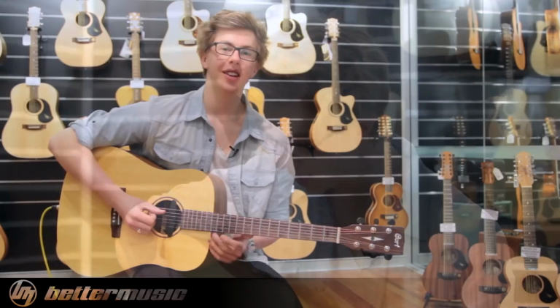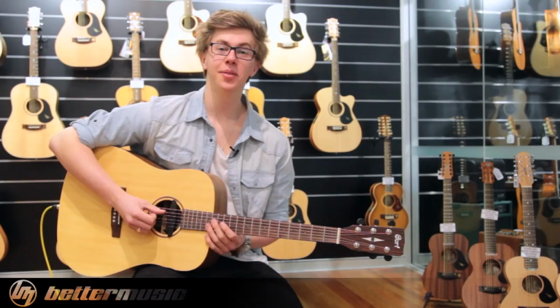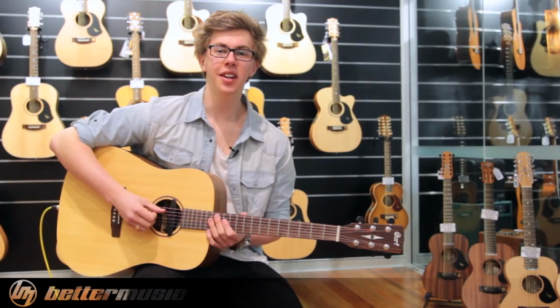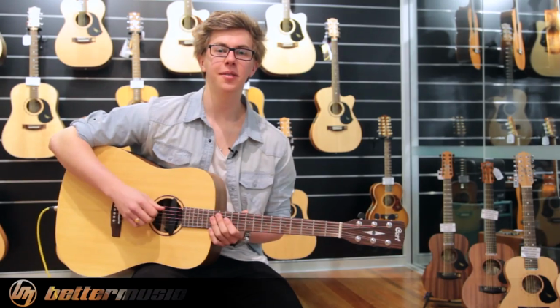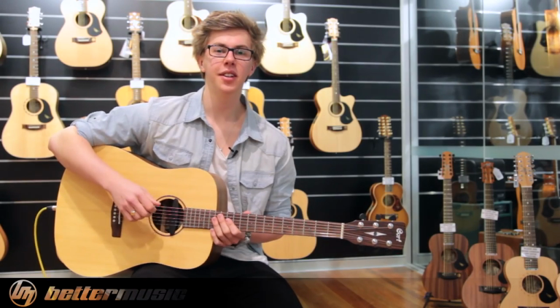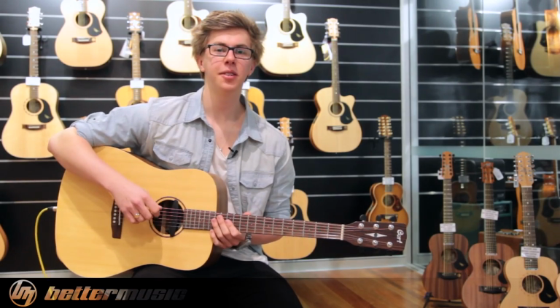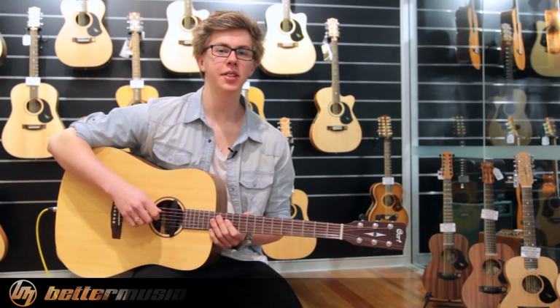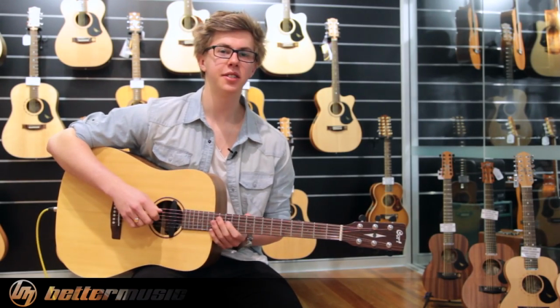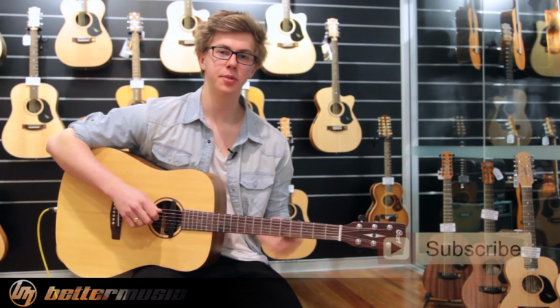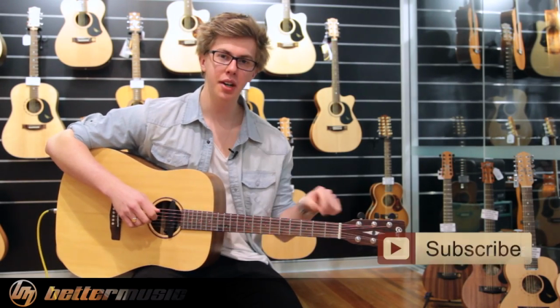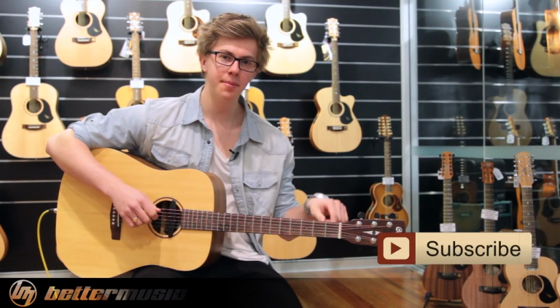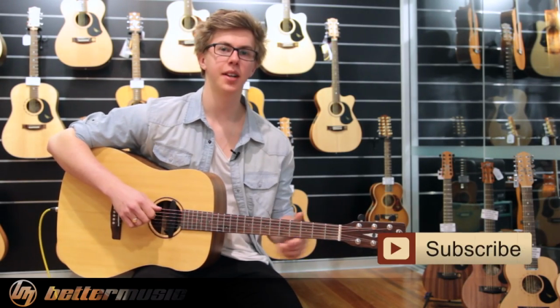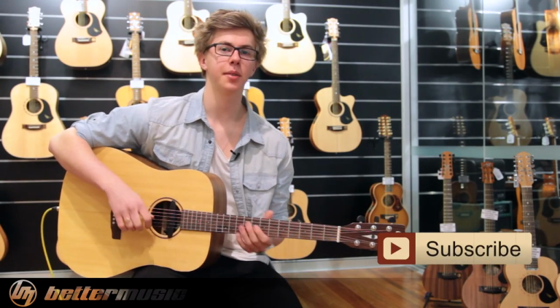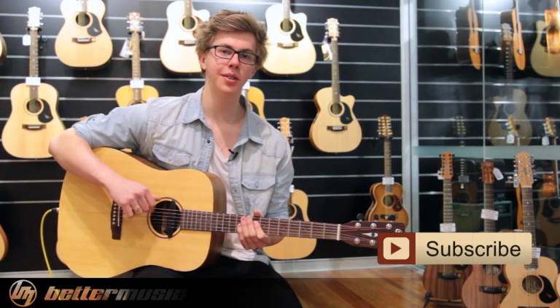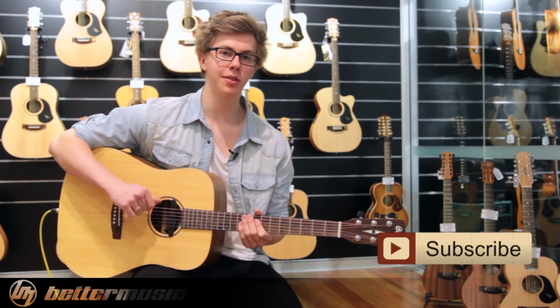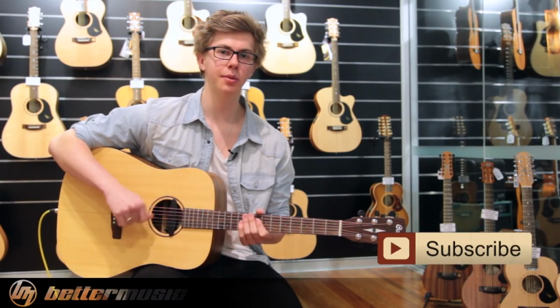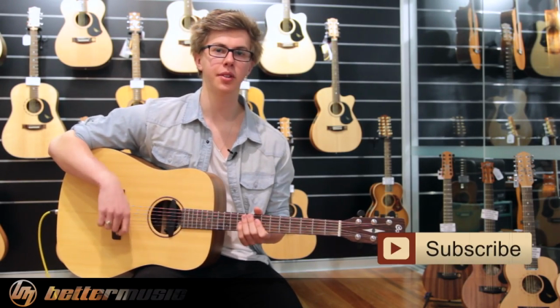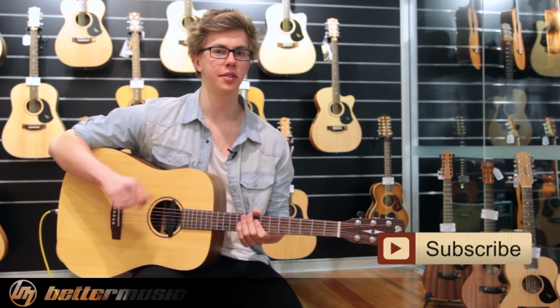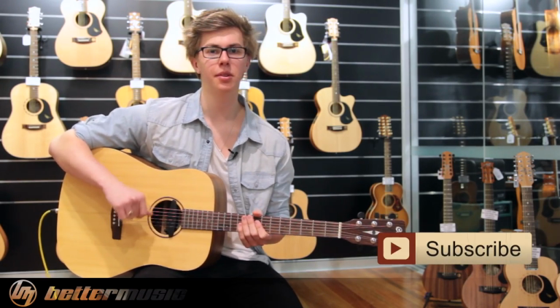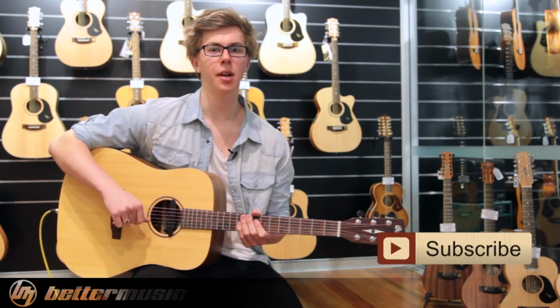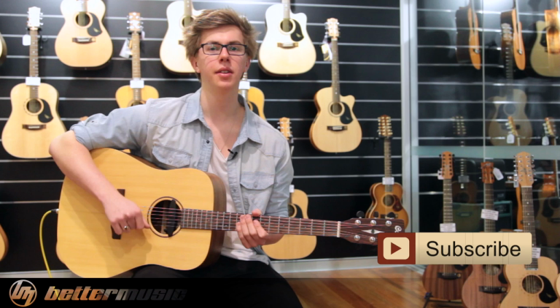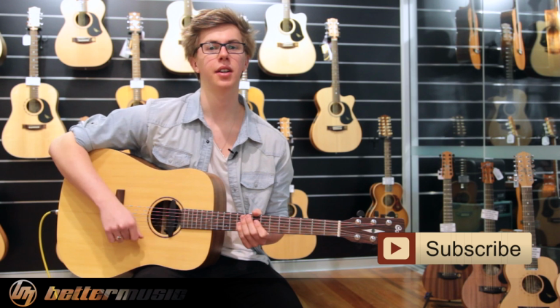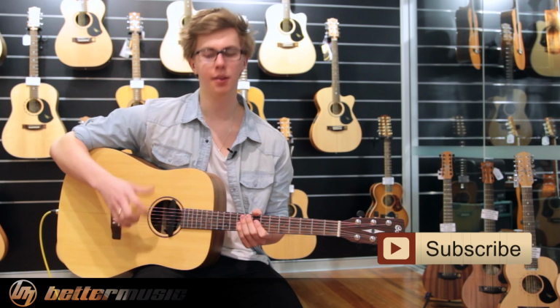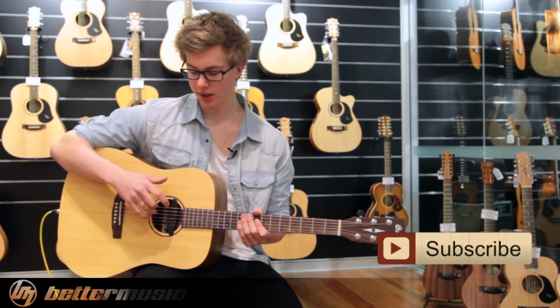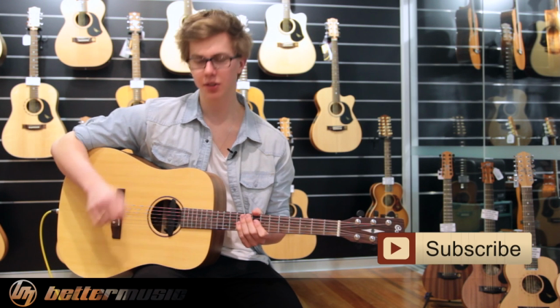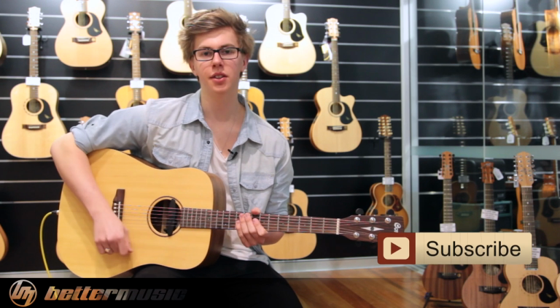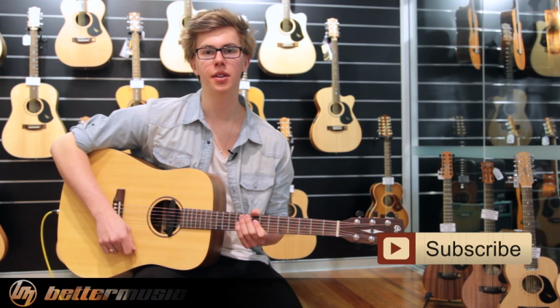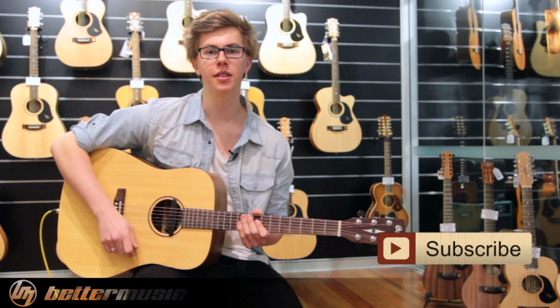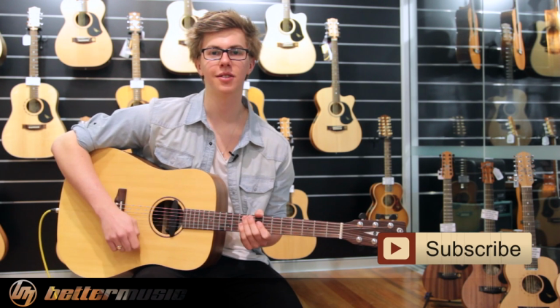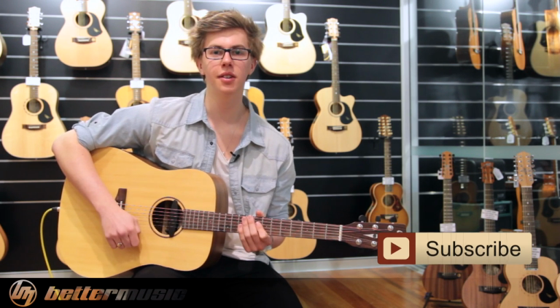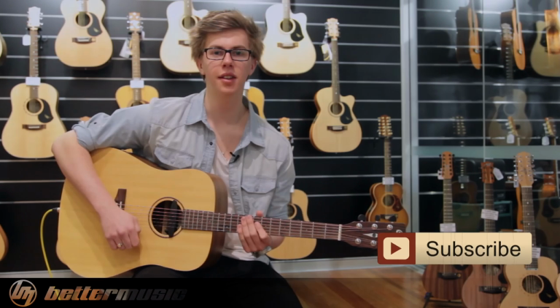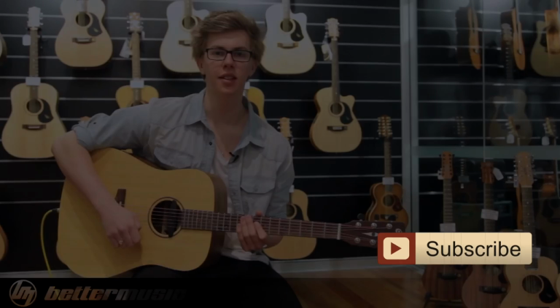If you like our video, don't forget to subscribe. Come in store — we've got some more coming and you can try this one out. All right, thank you.